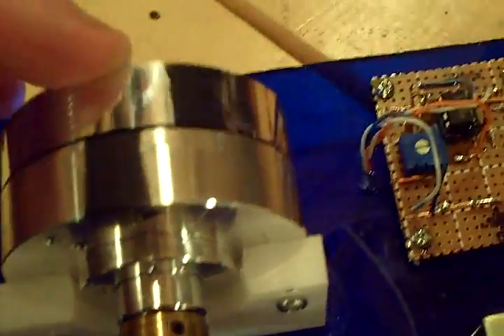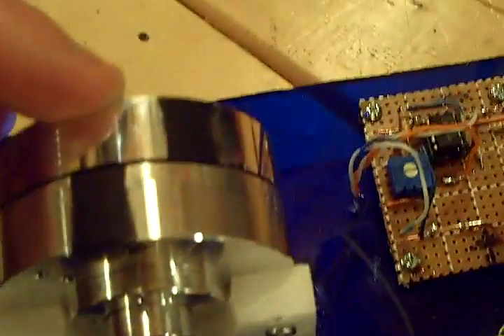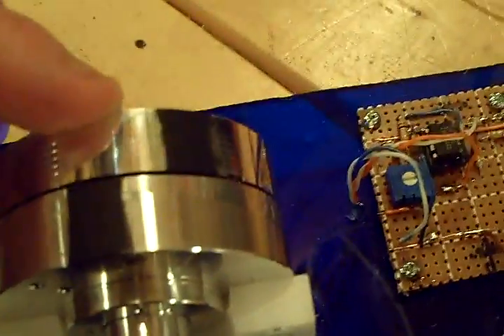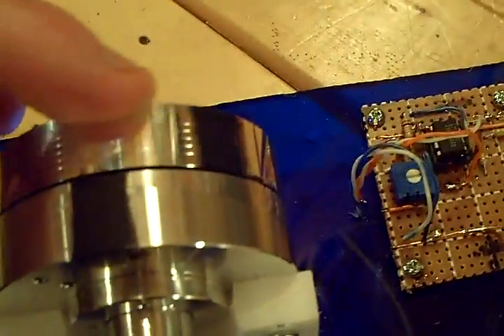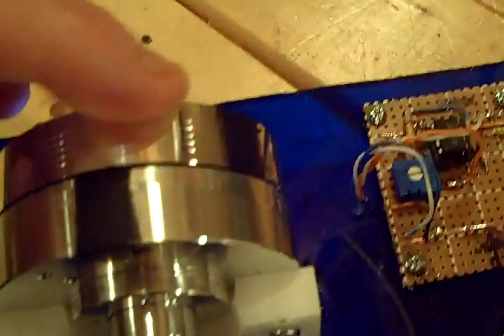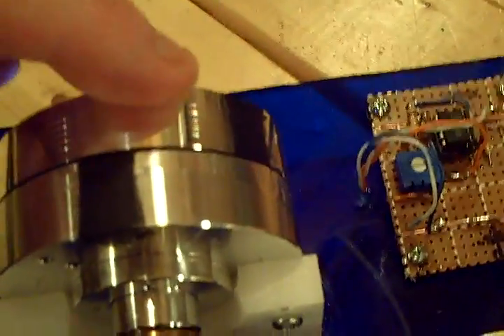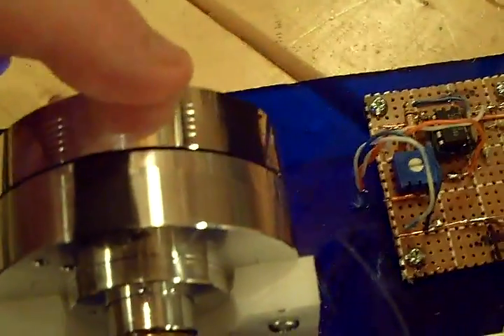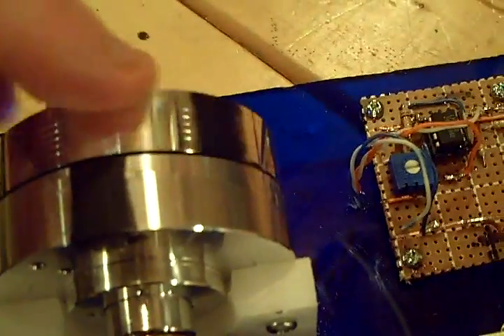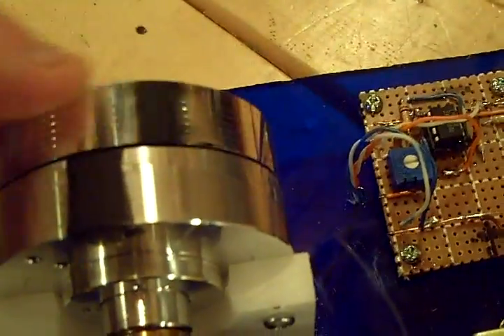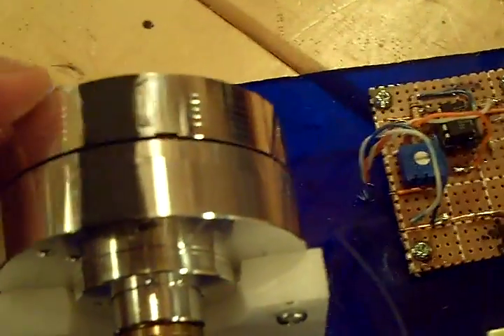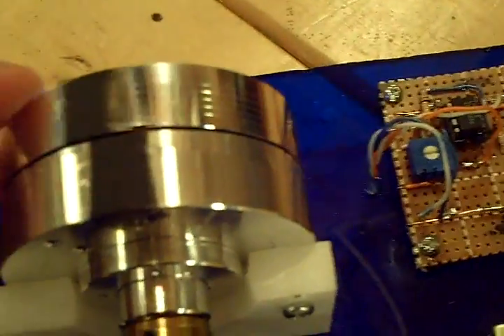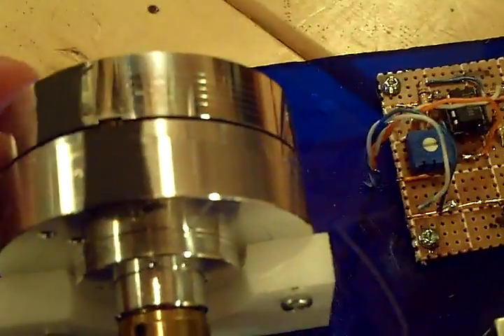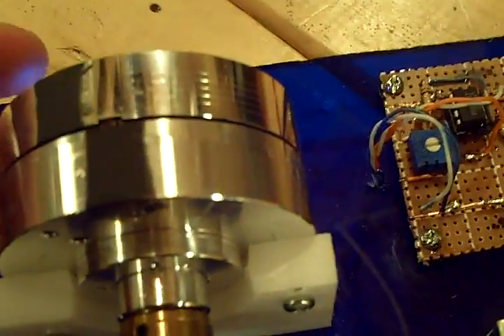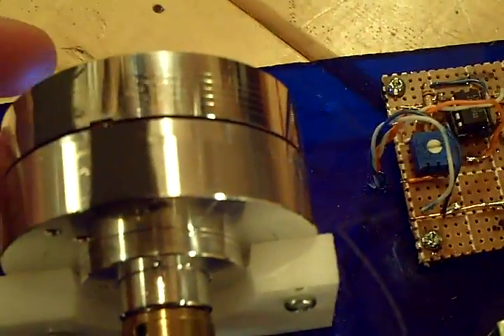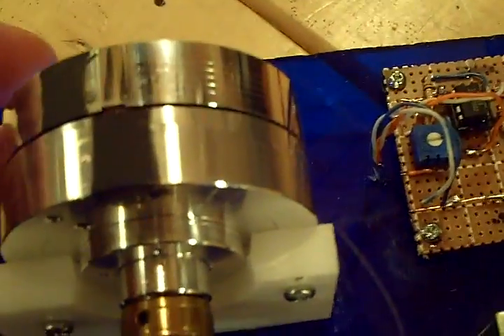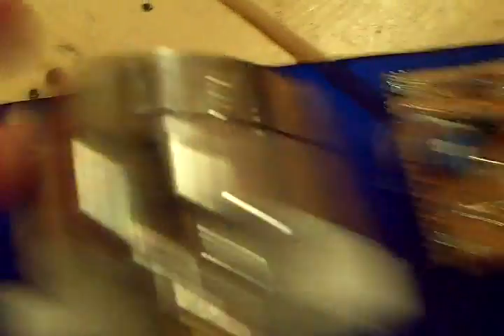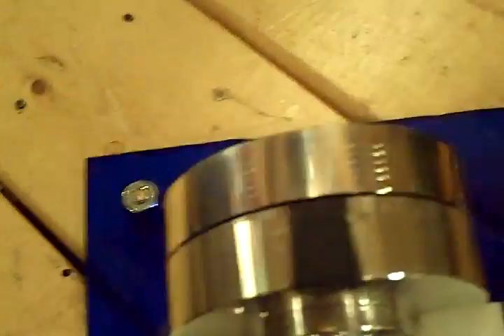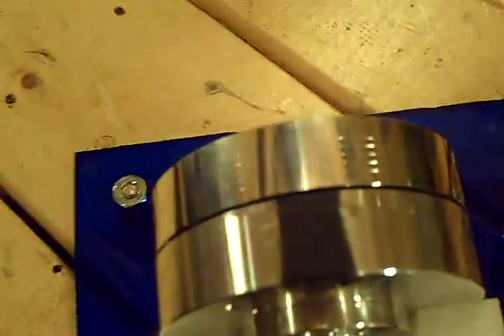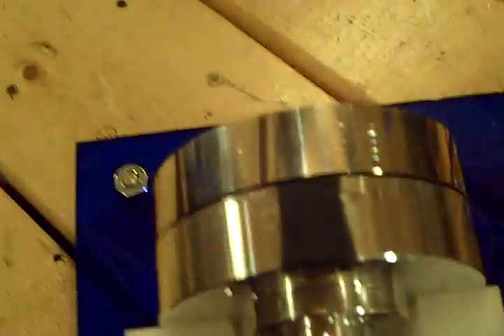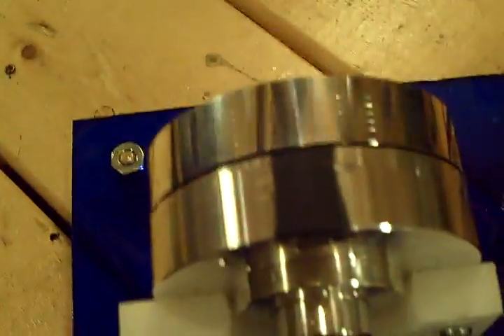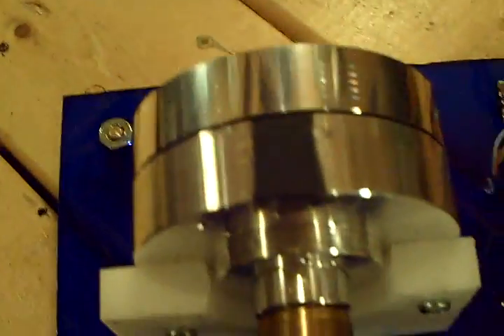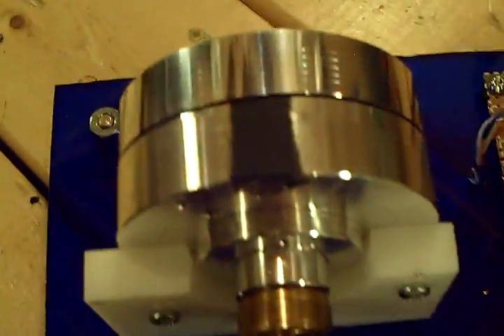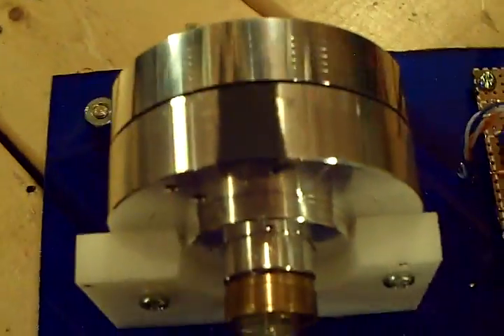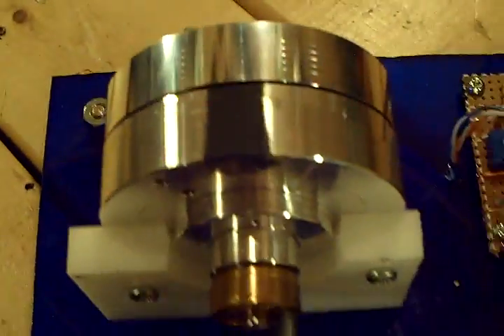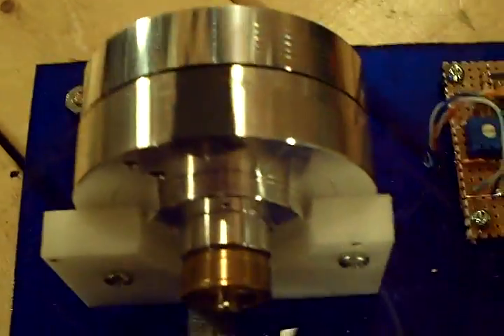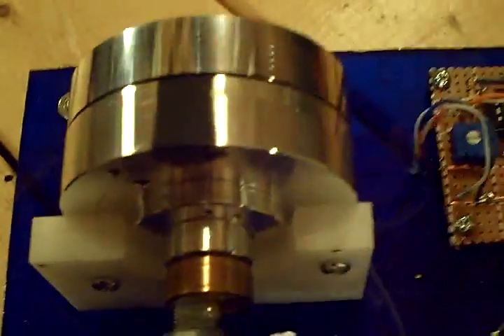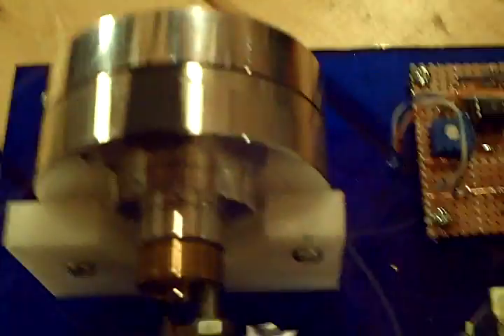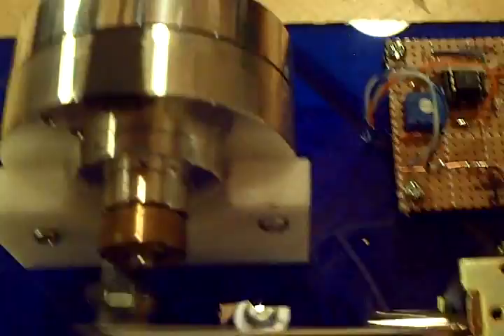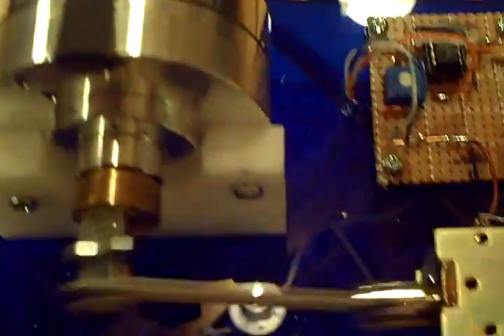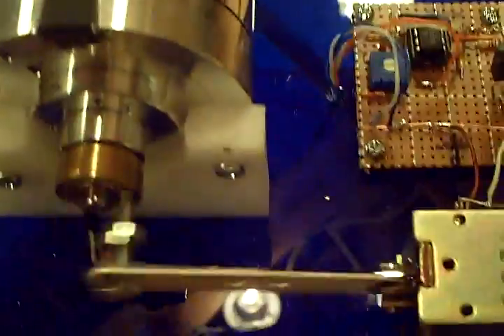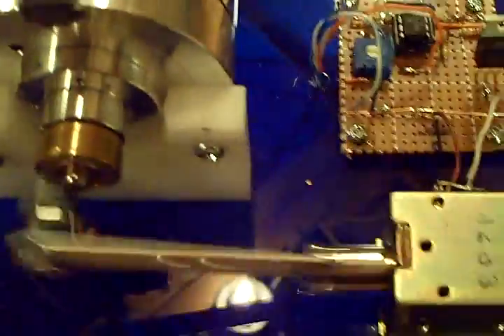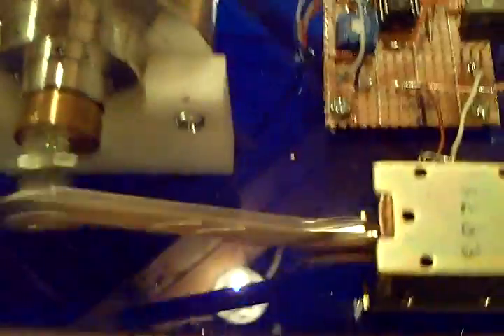So what I'm going to do is spin the head. There we go.